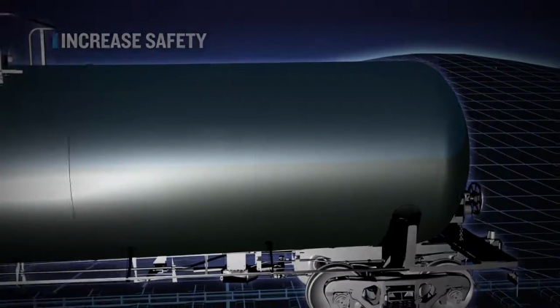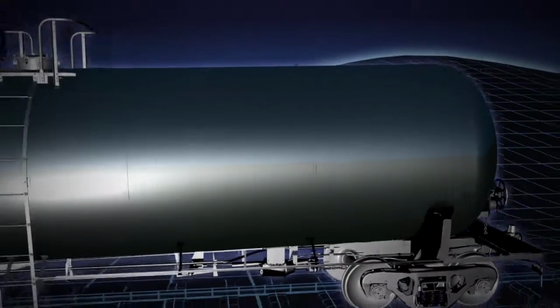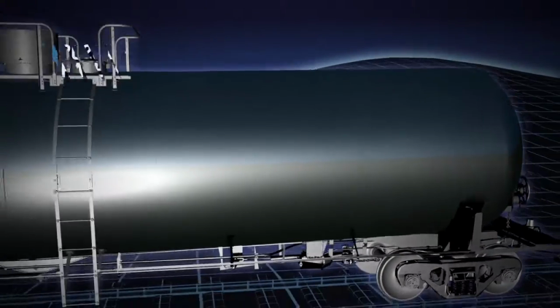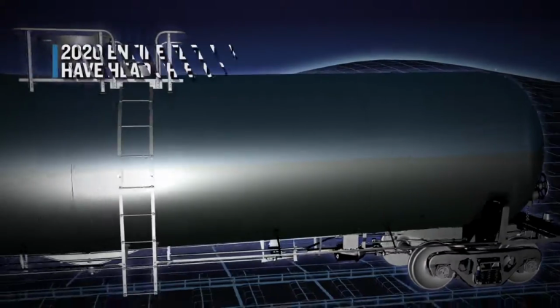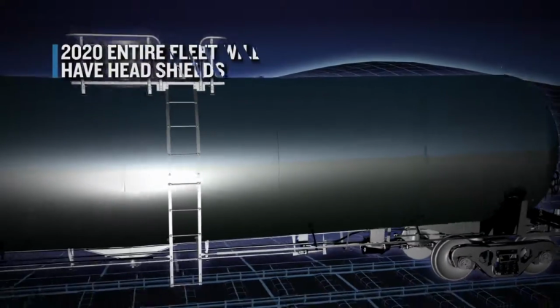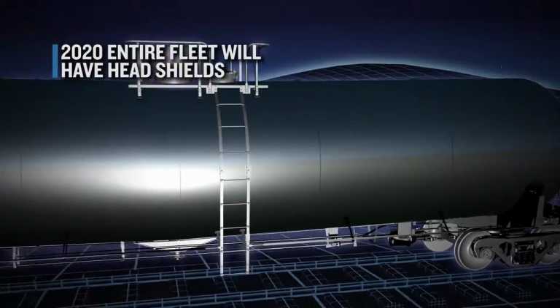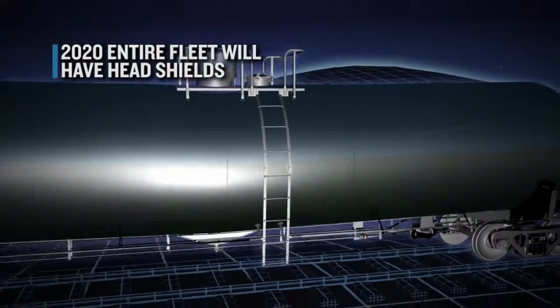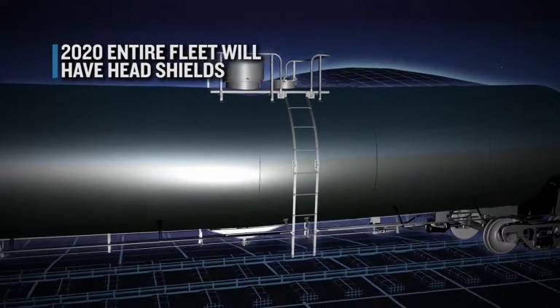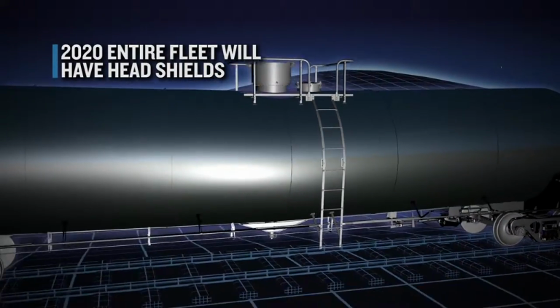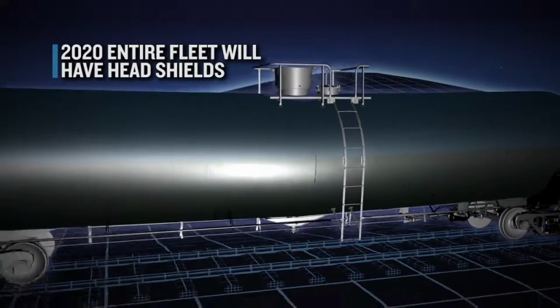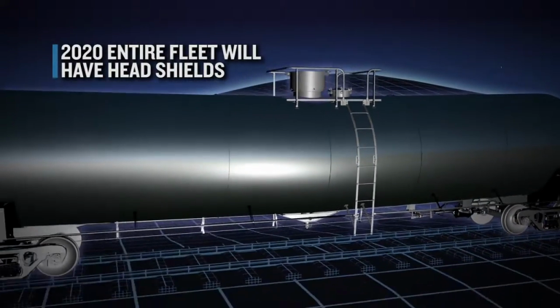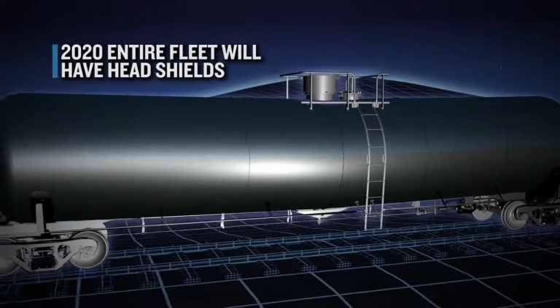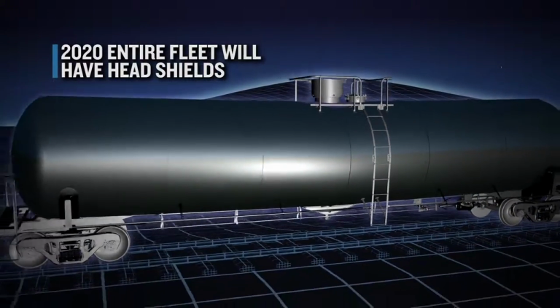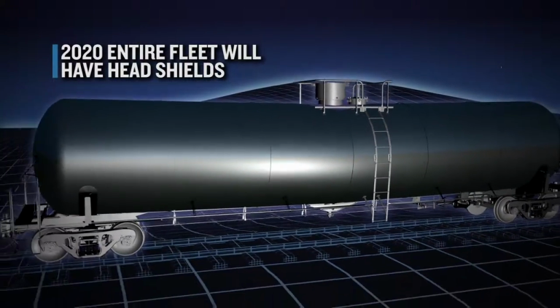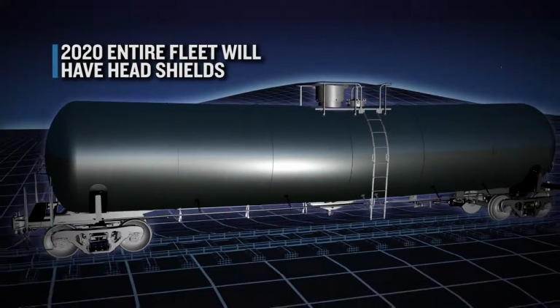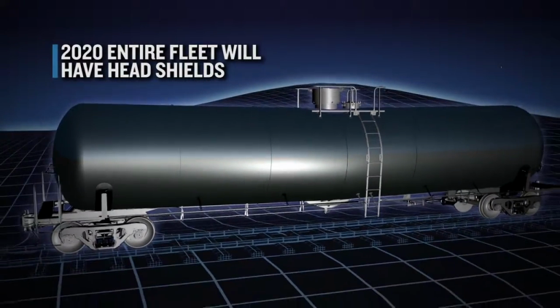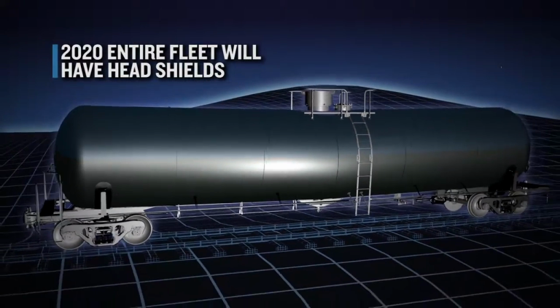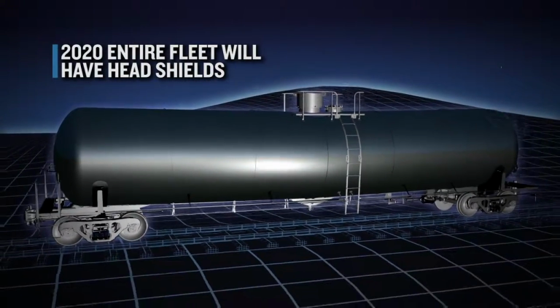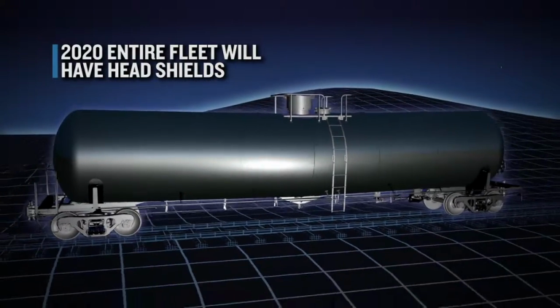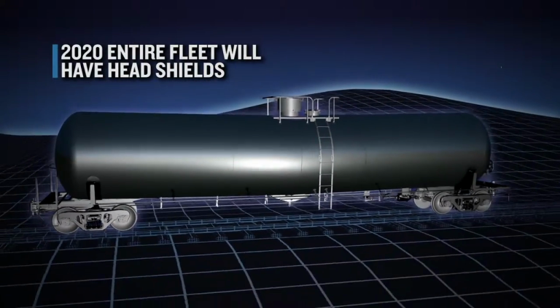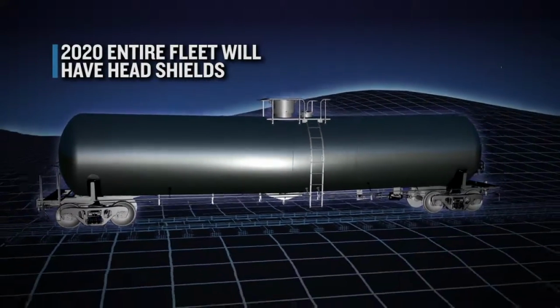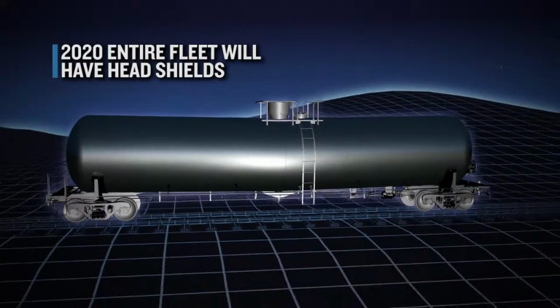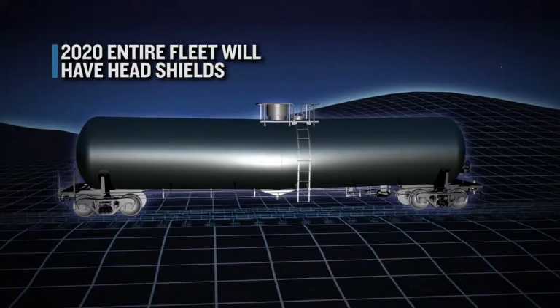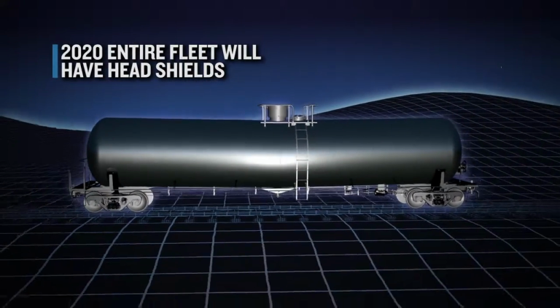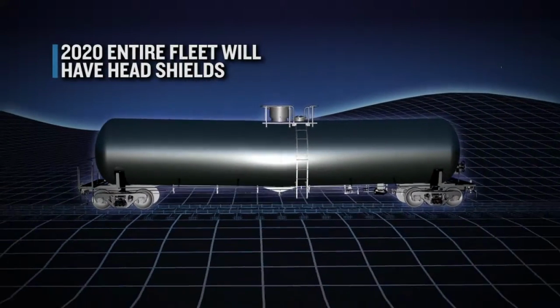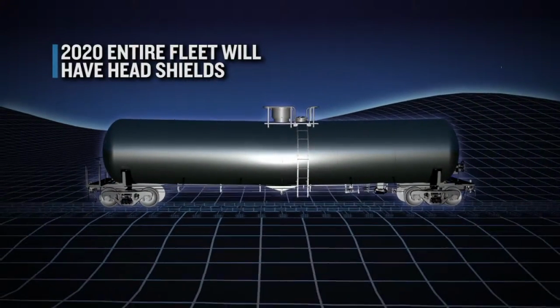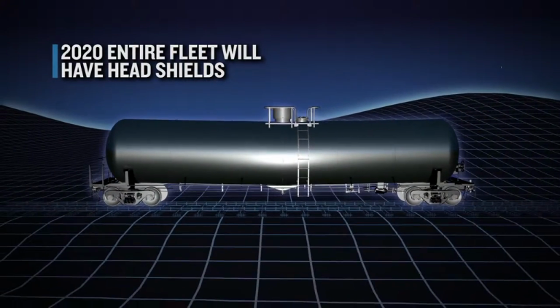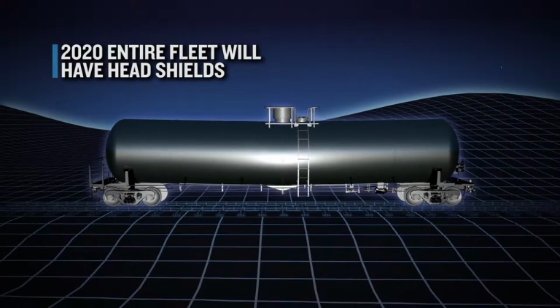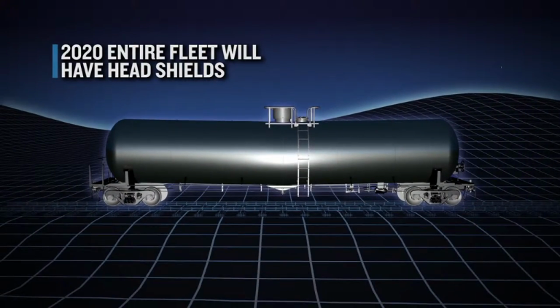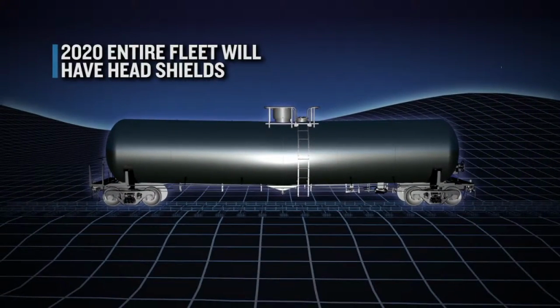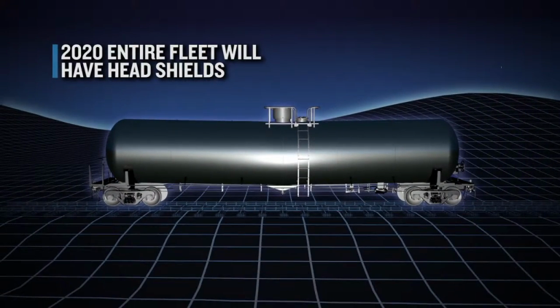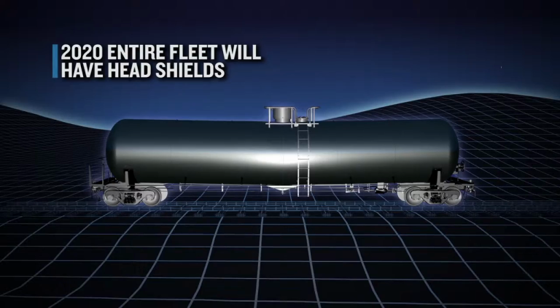By 2020, the entire fleet of tank cars that carry crude oil will be equipped with full-height head shields.